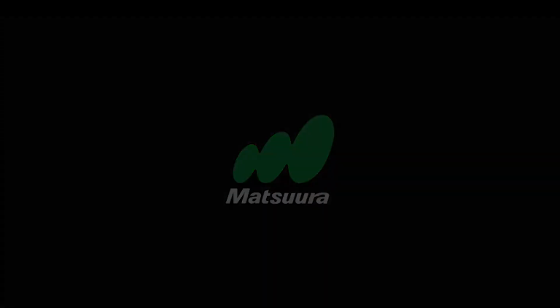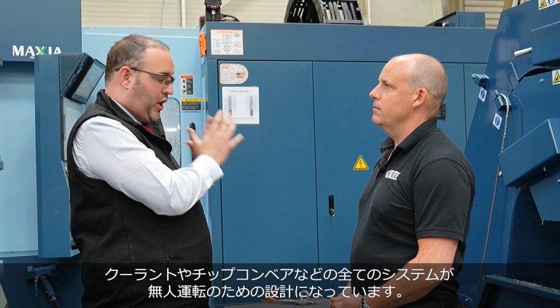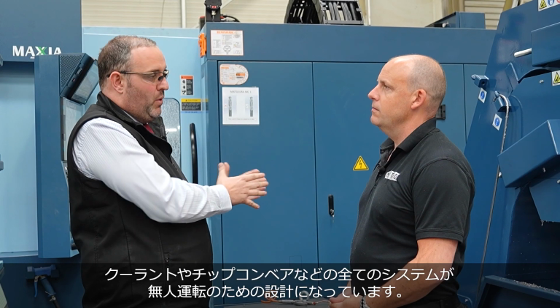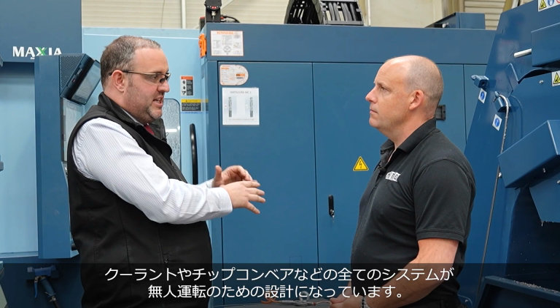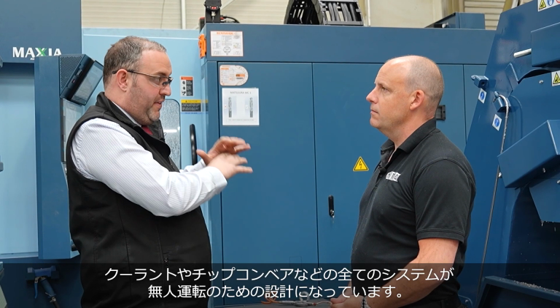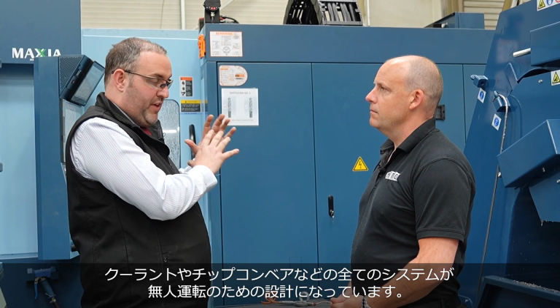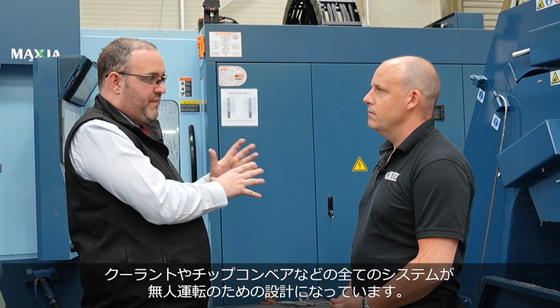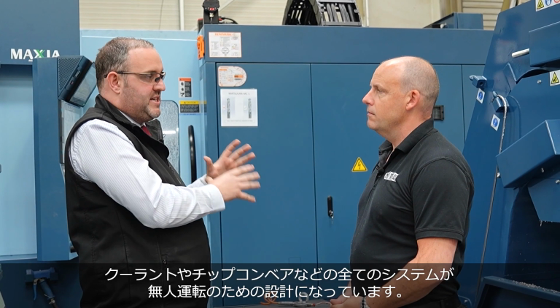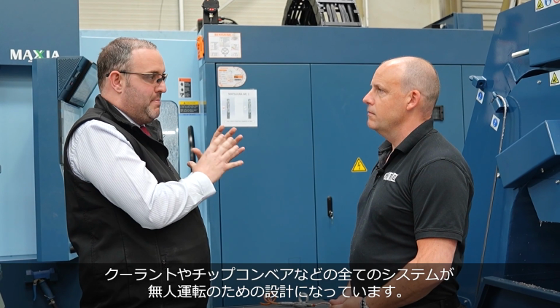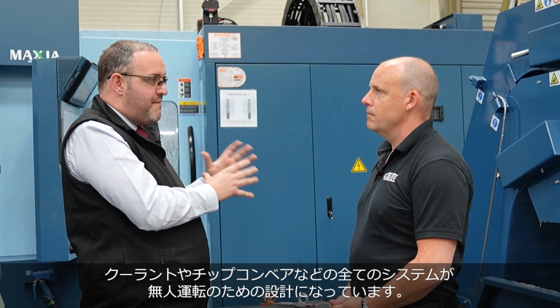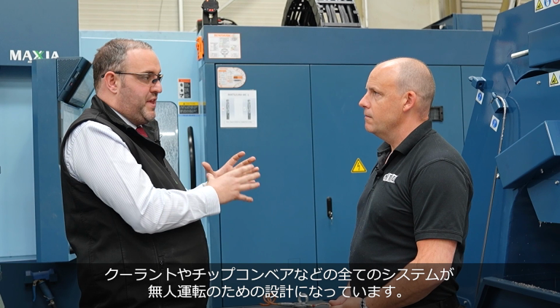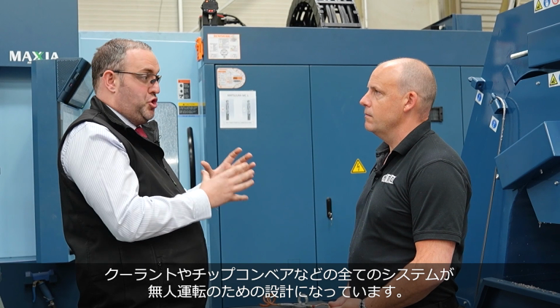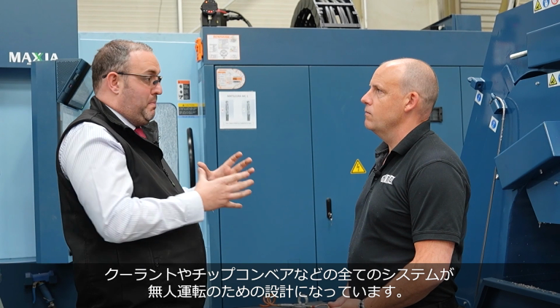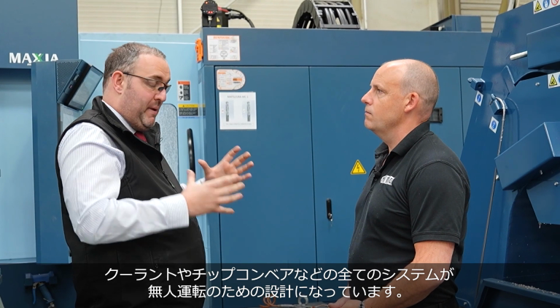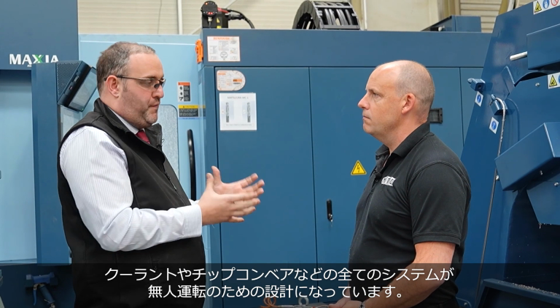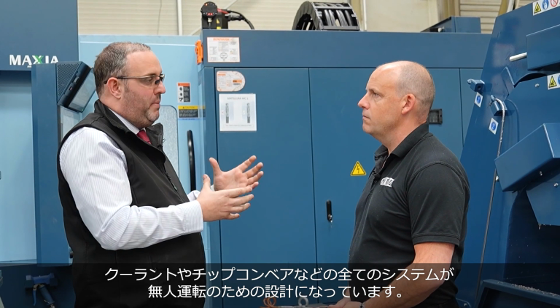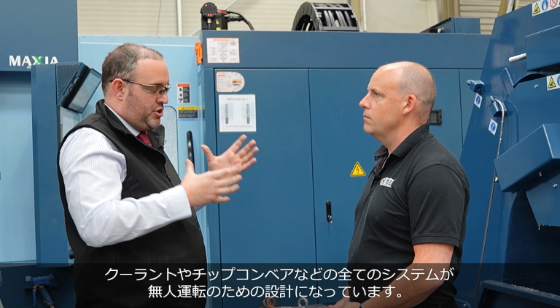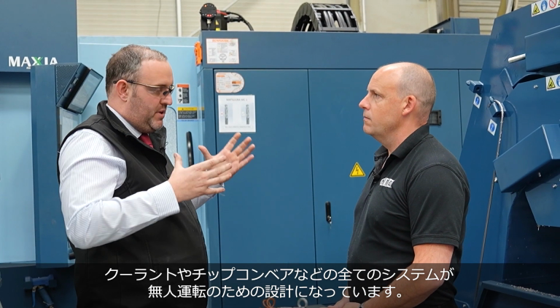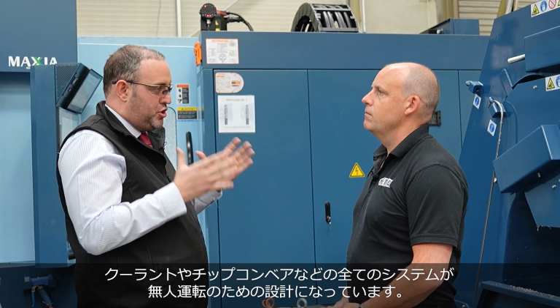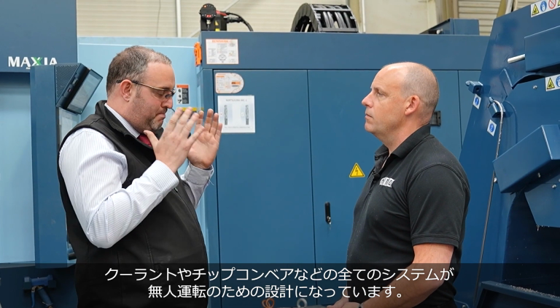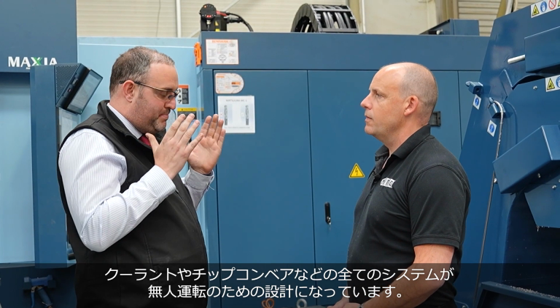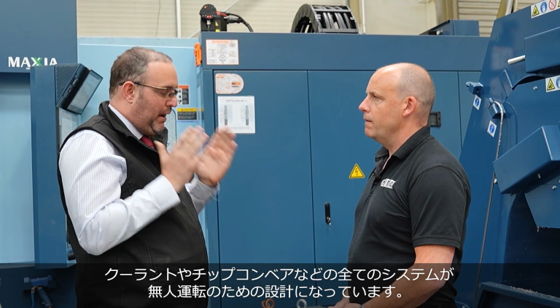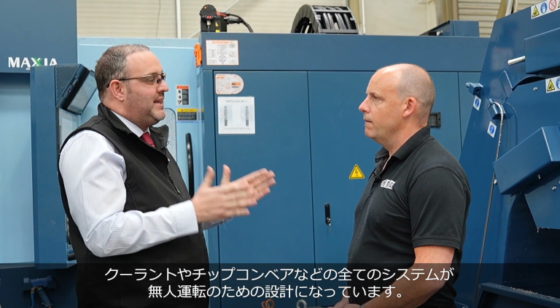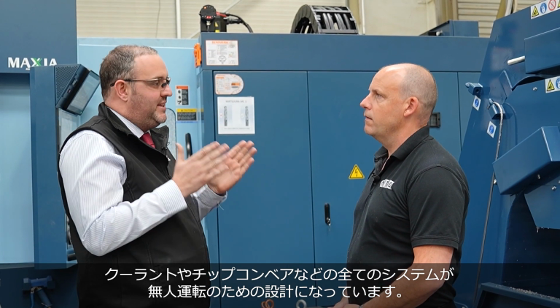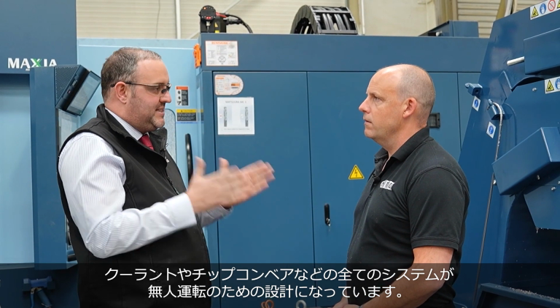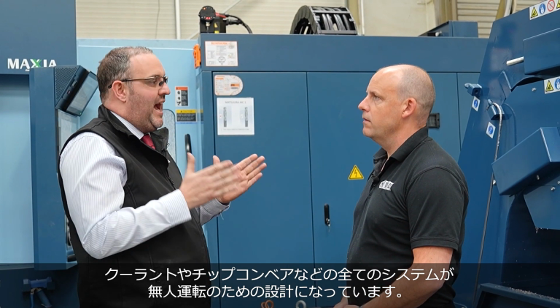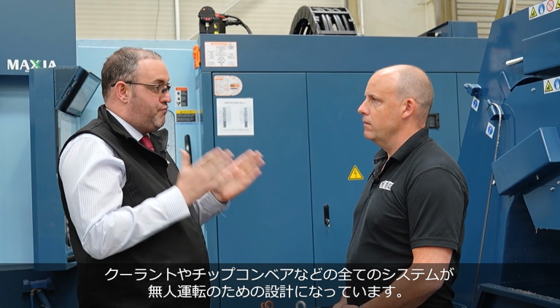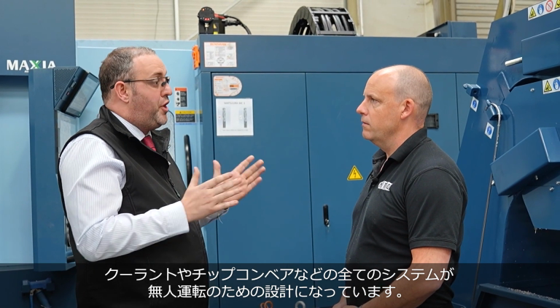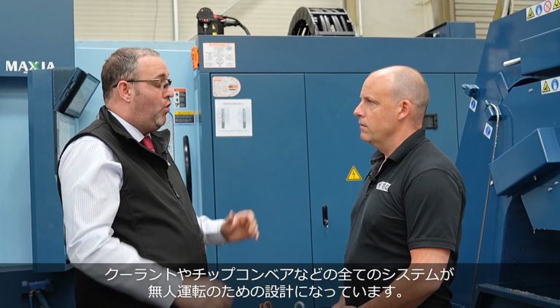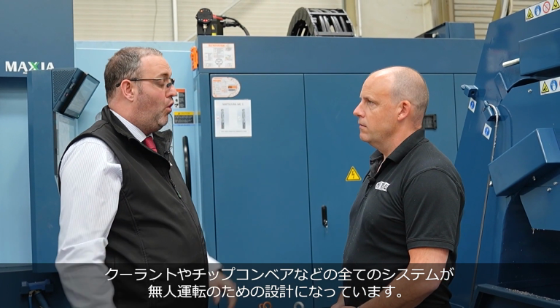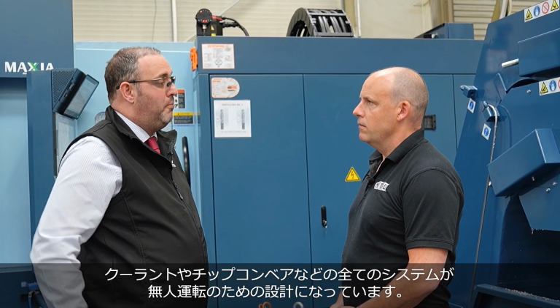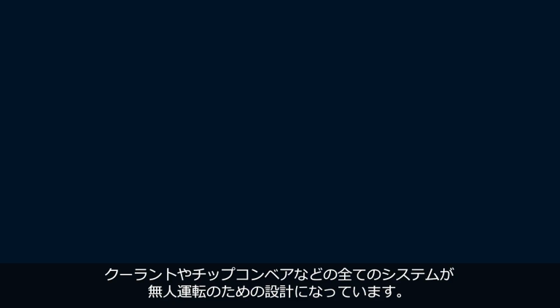The coolant system and the conveyor system, everything is just beefed up. It's just planned and designed for running unmanned.